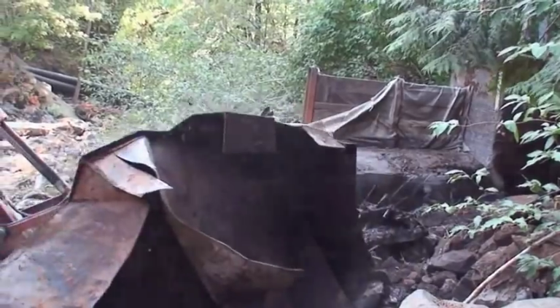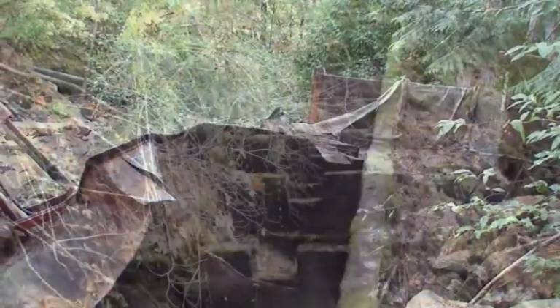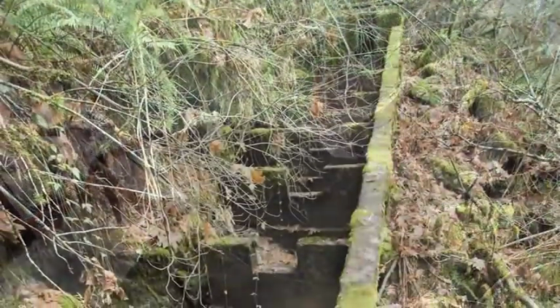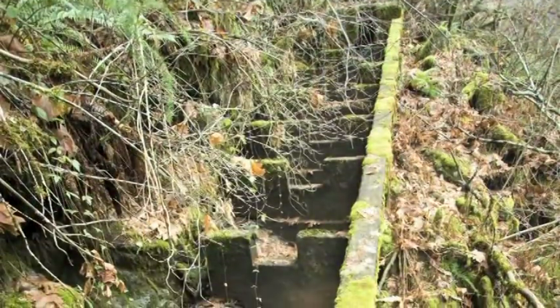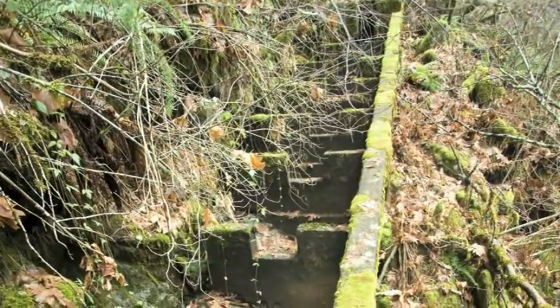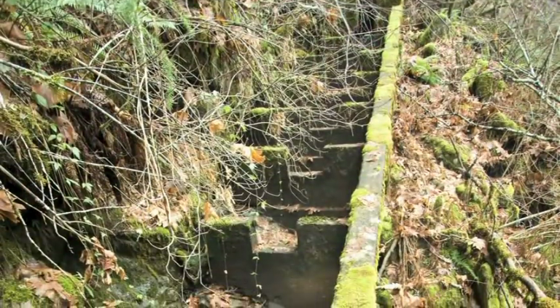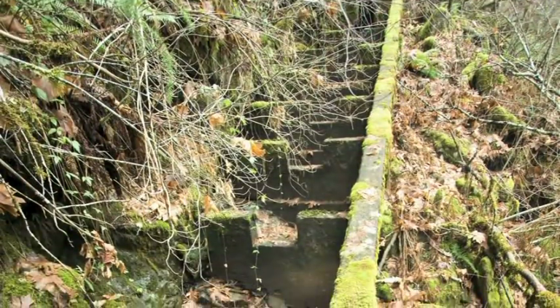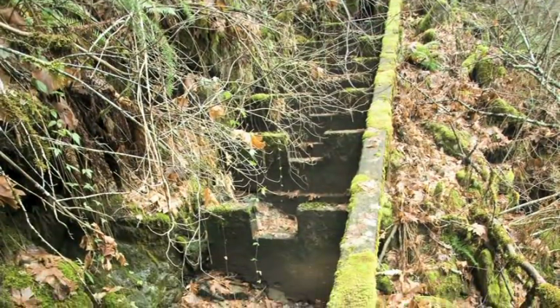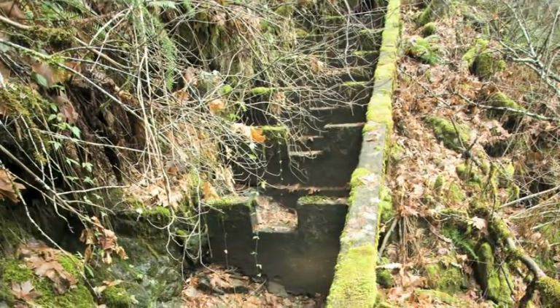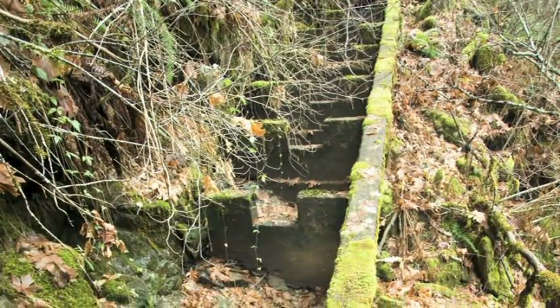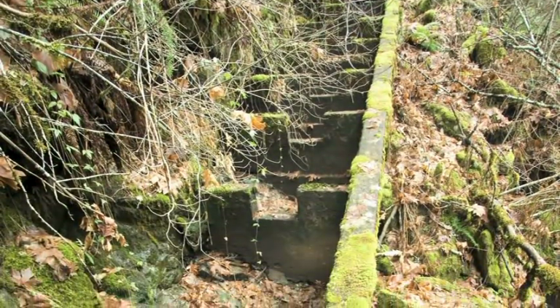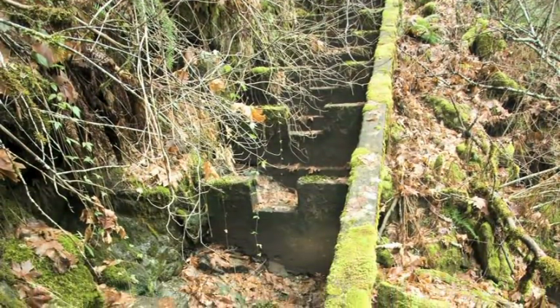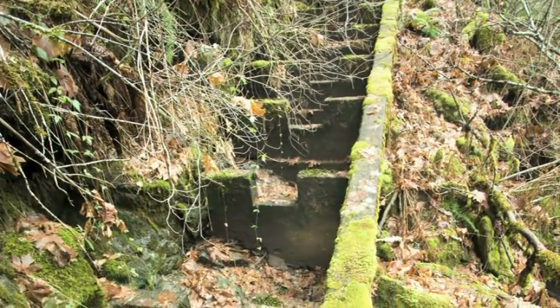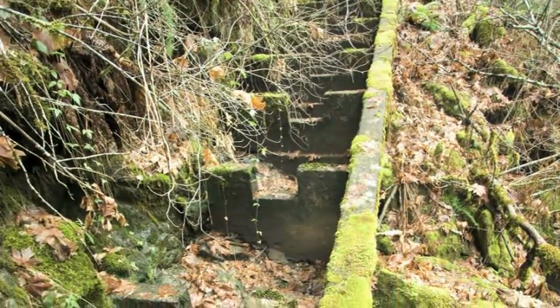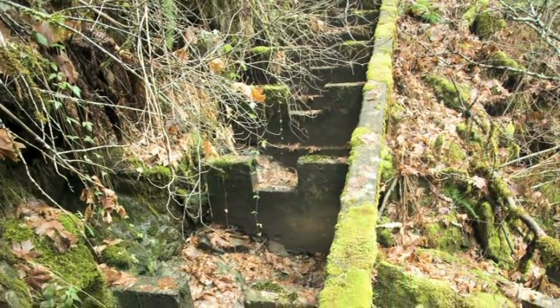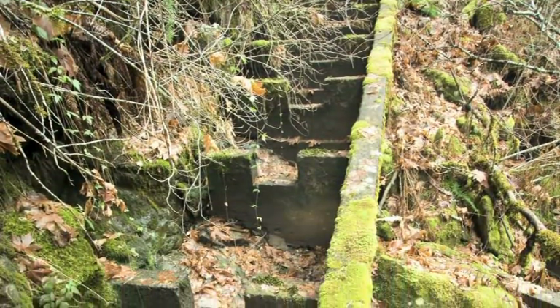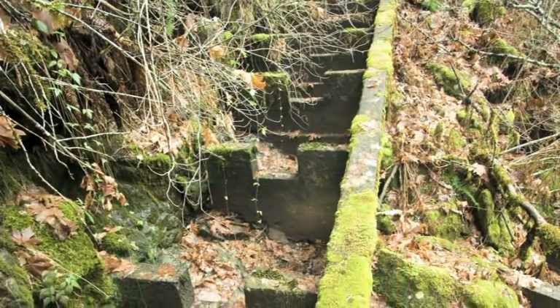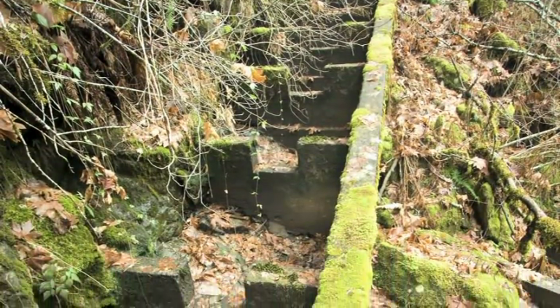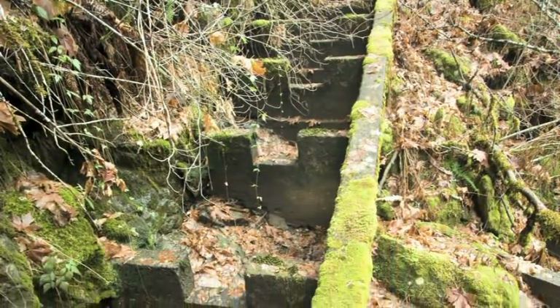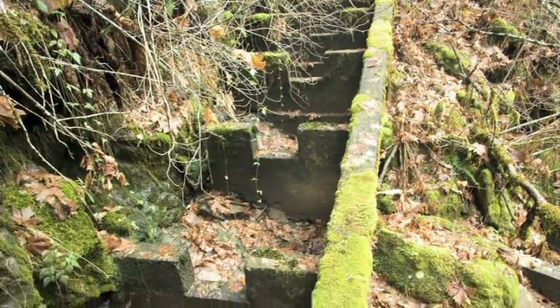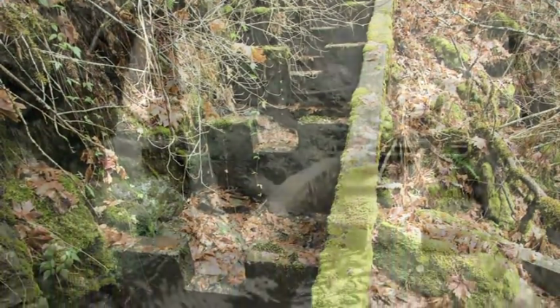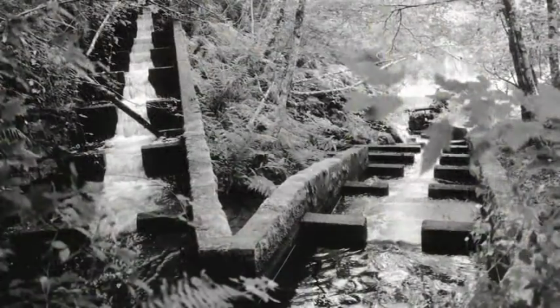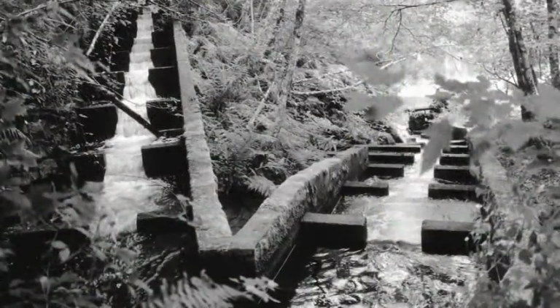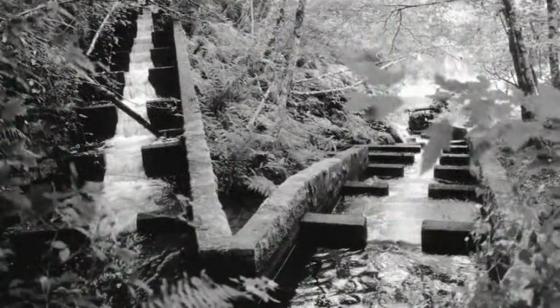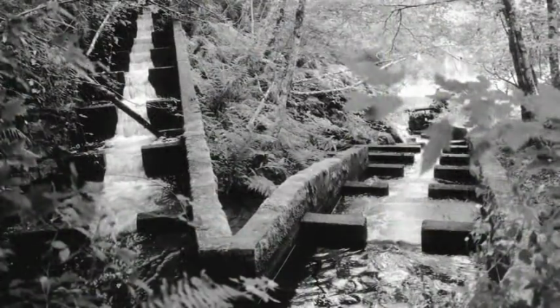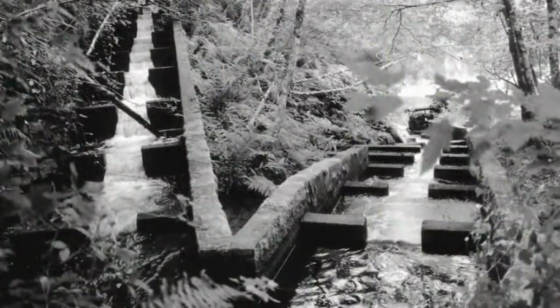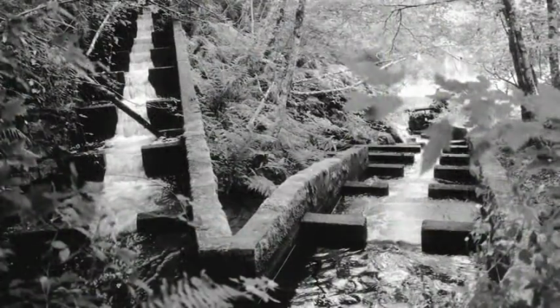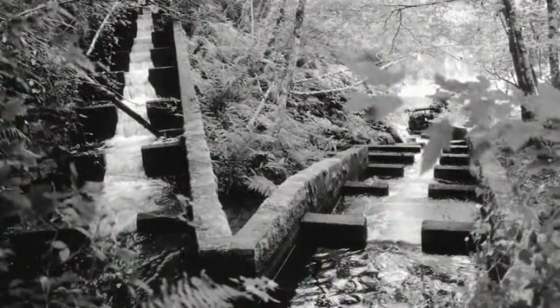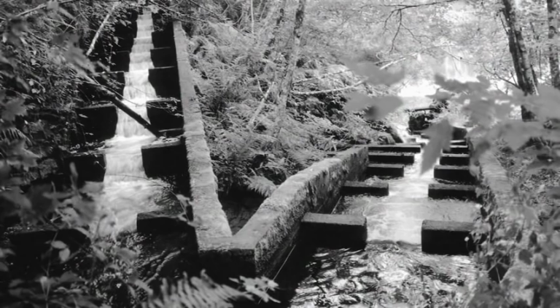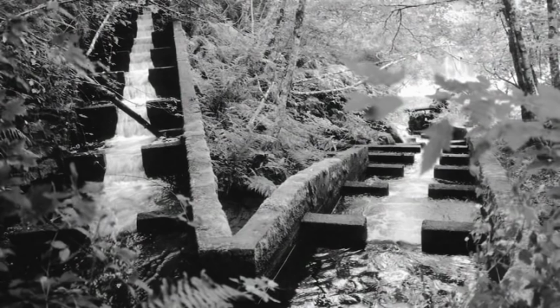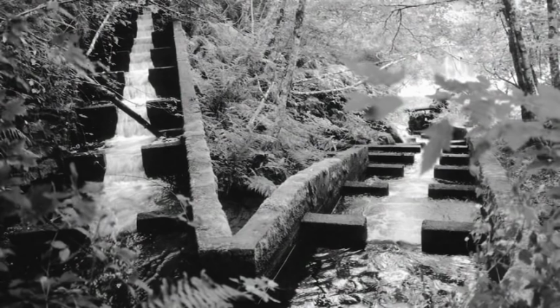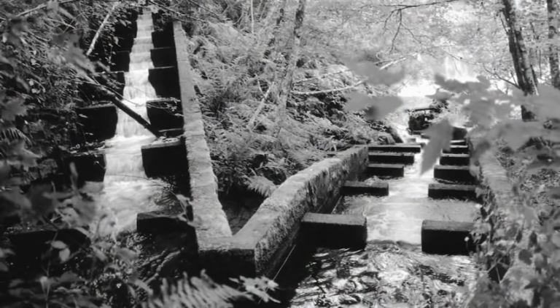The historic fish ladder was left intact as a symbol of the fish run that once dominated this river.